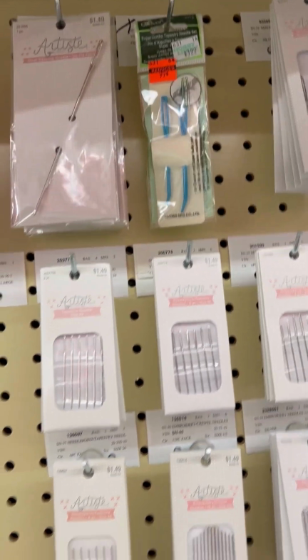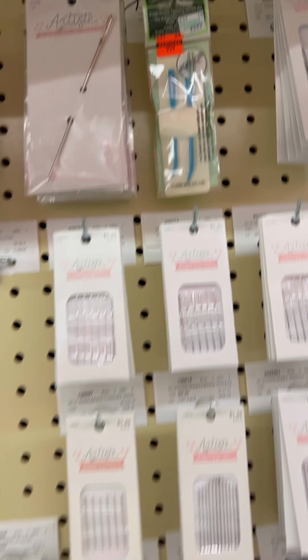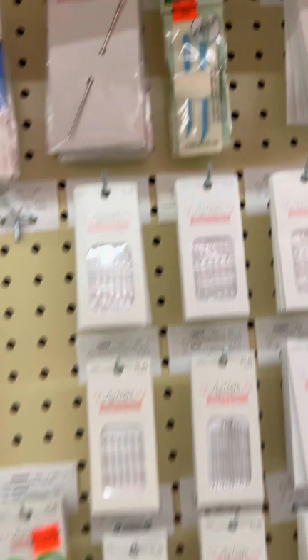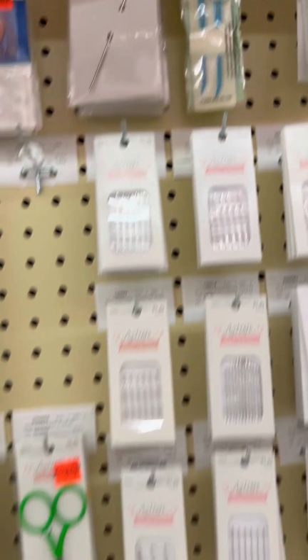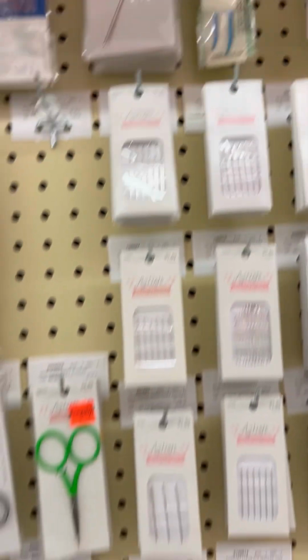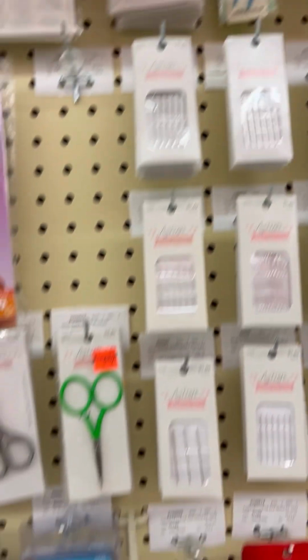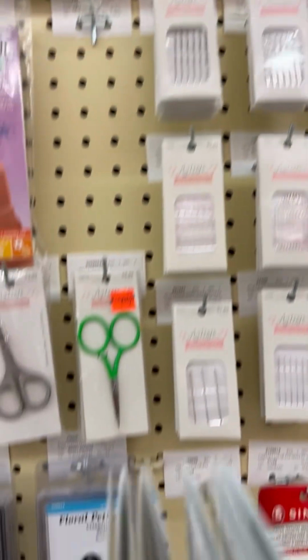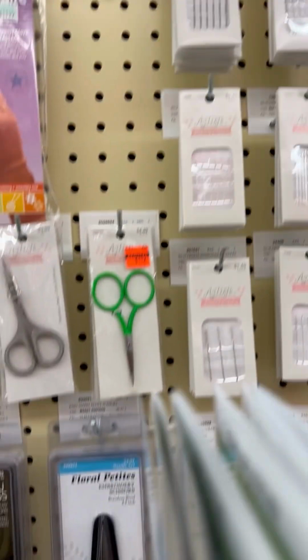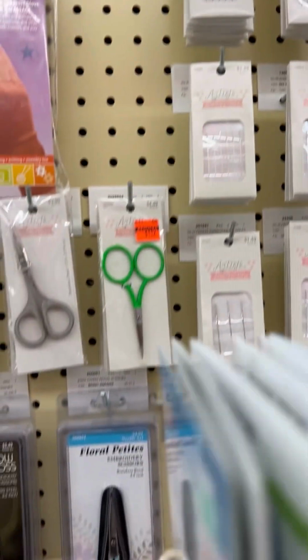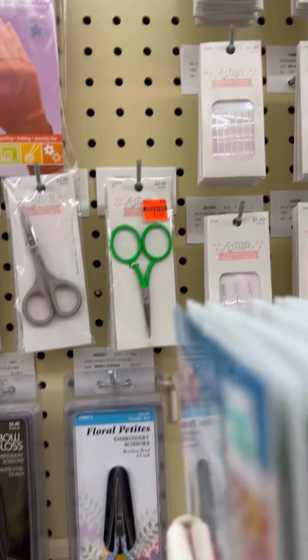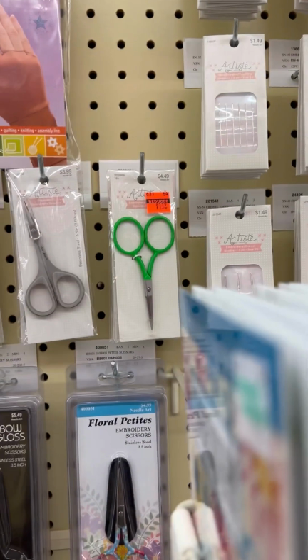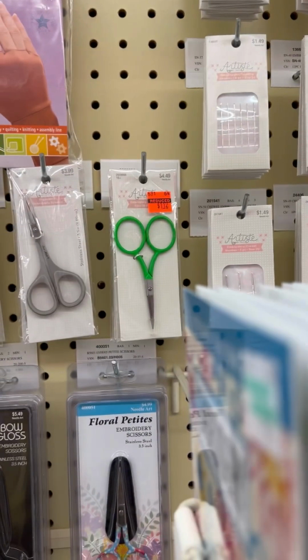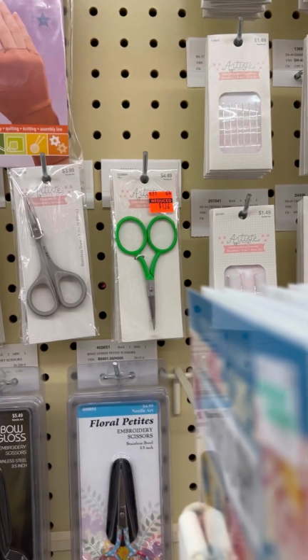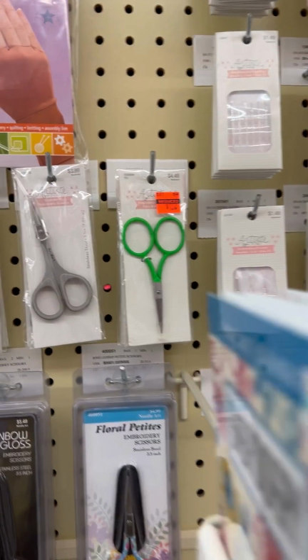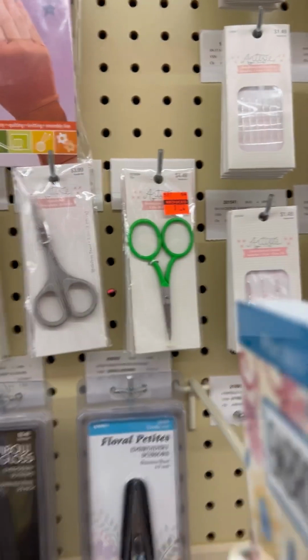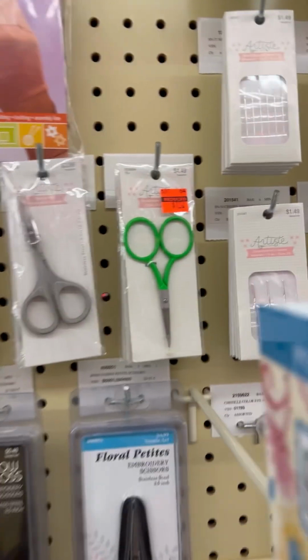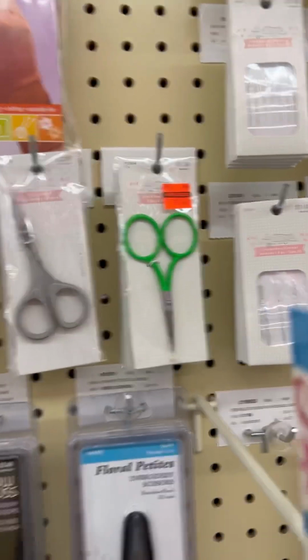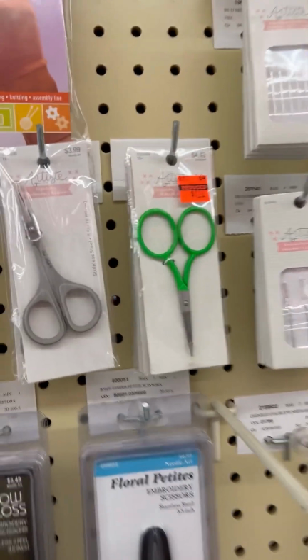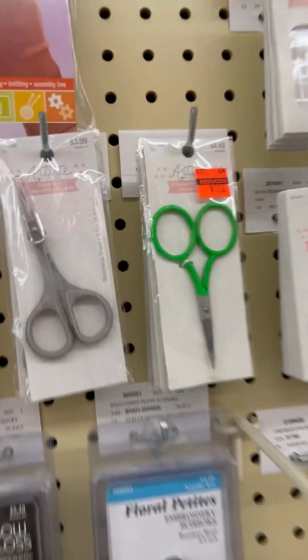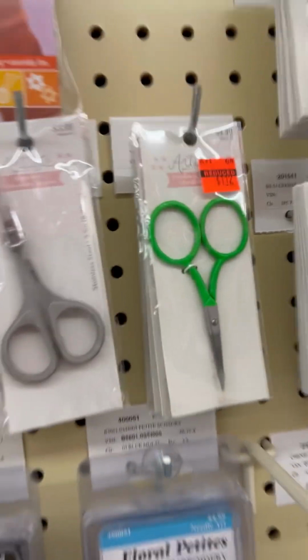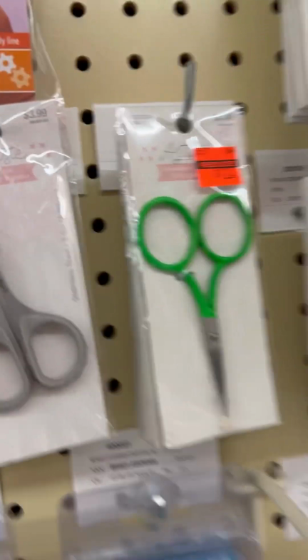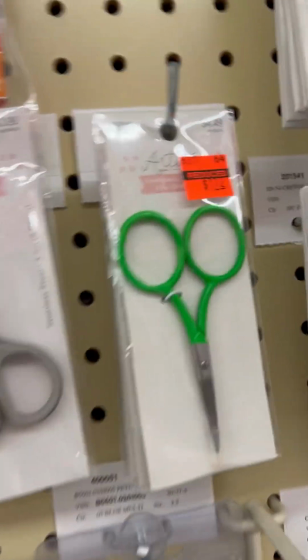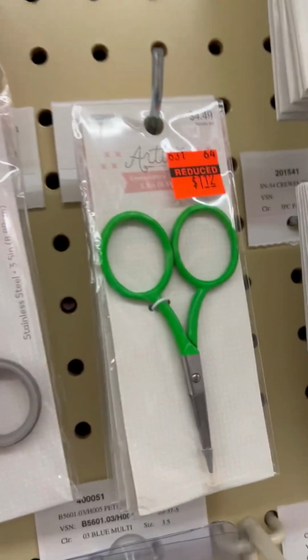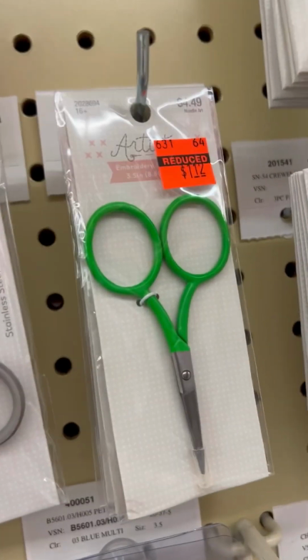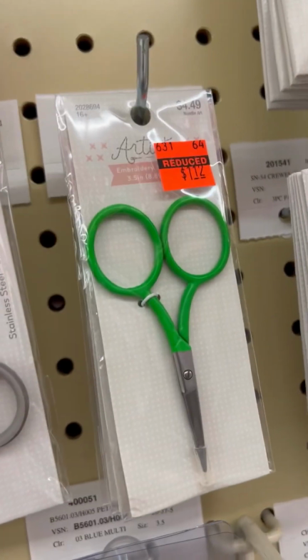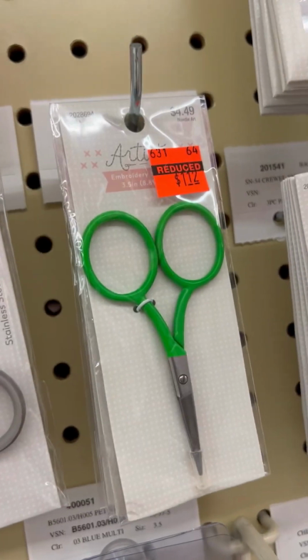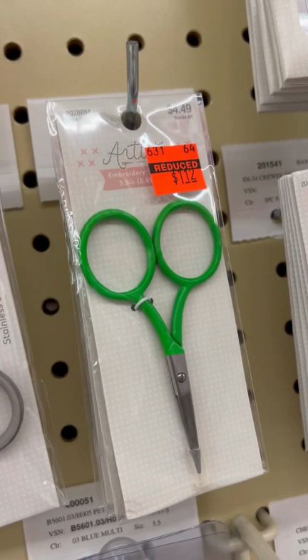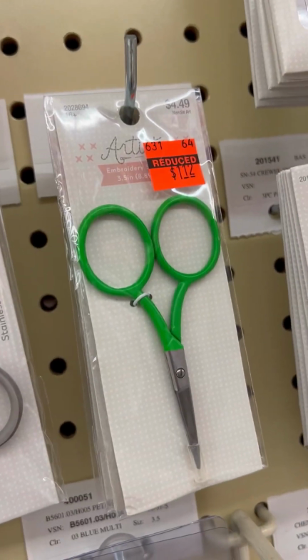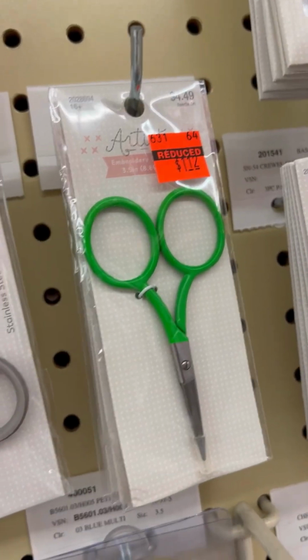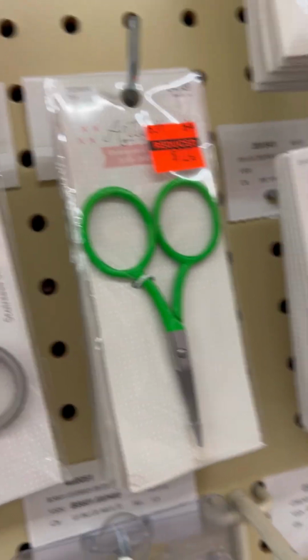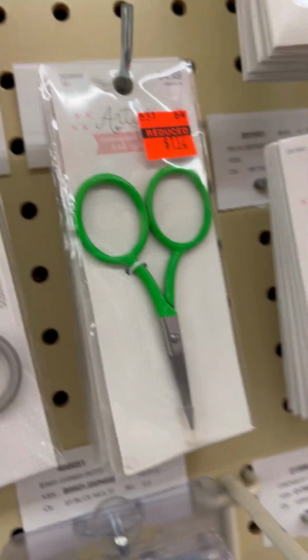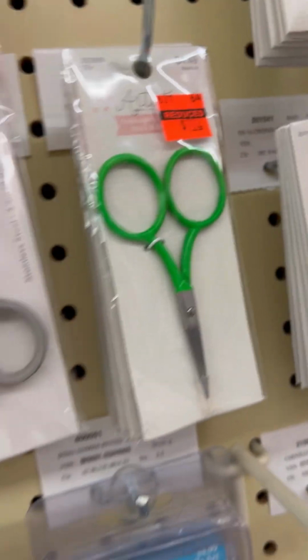Y'all know I love orange, but what I really love are these bright orange clearance stickers at Hobby Lobby.